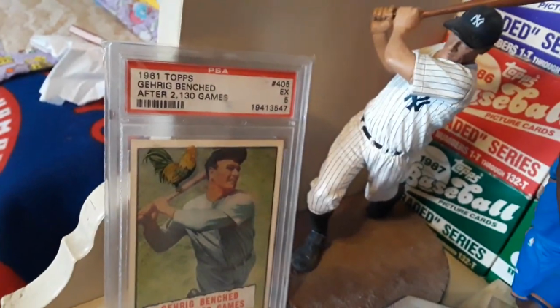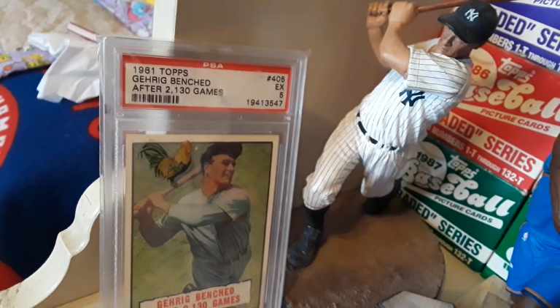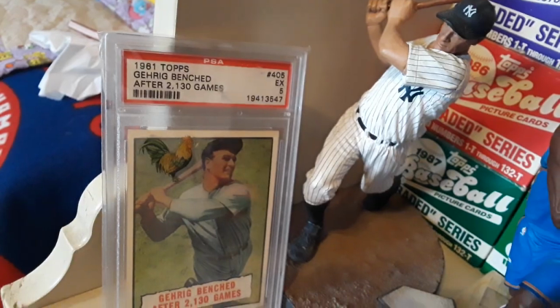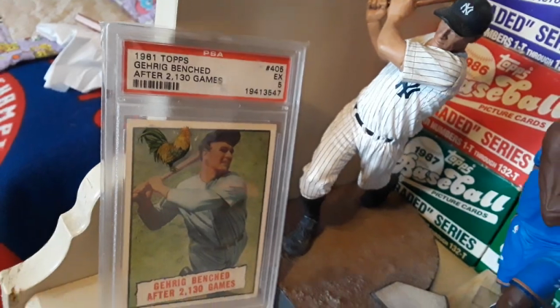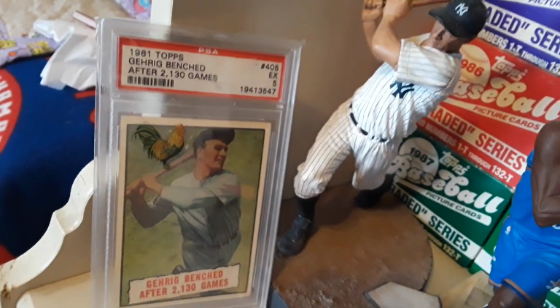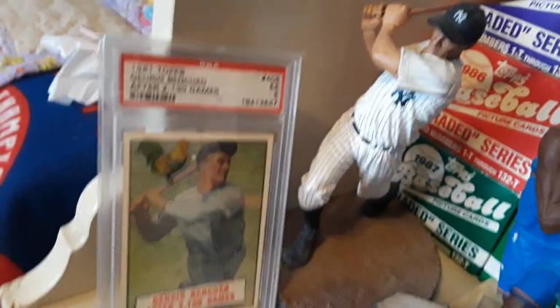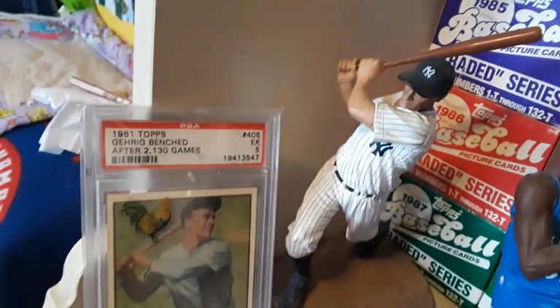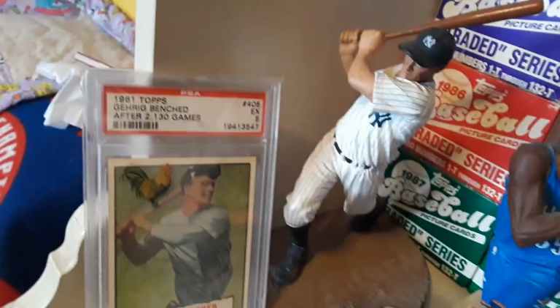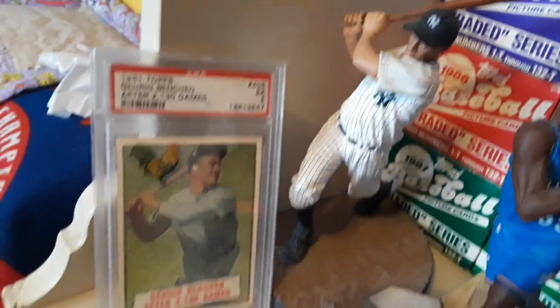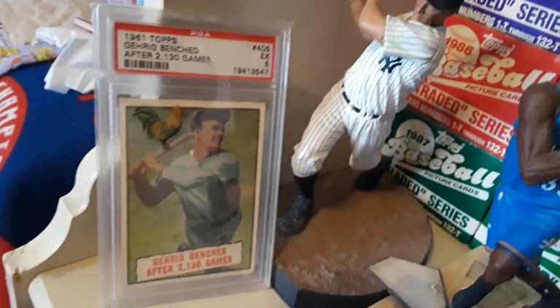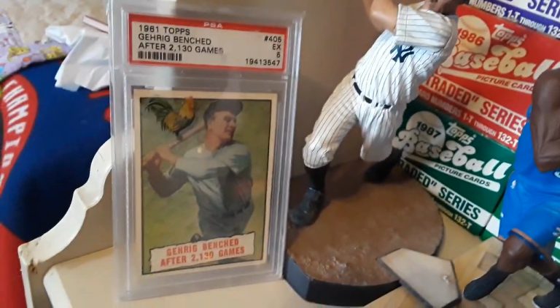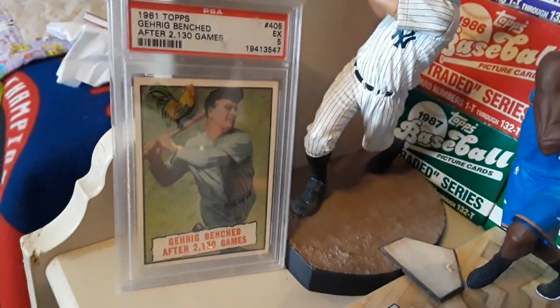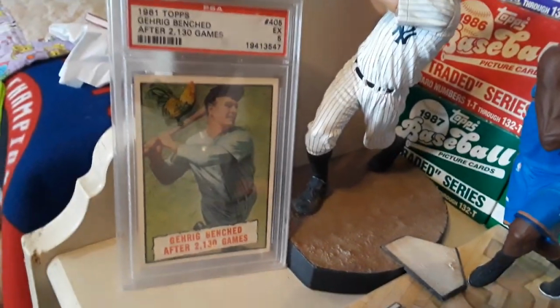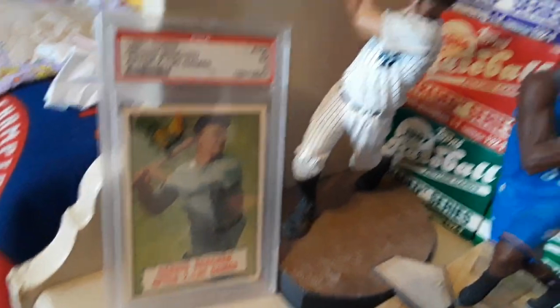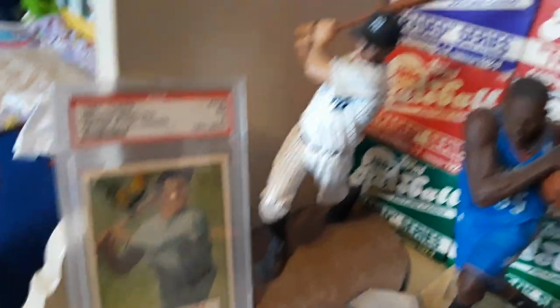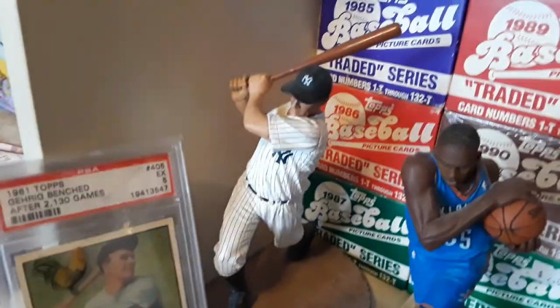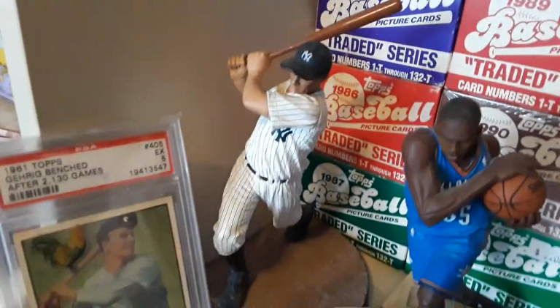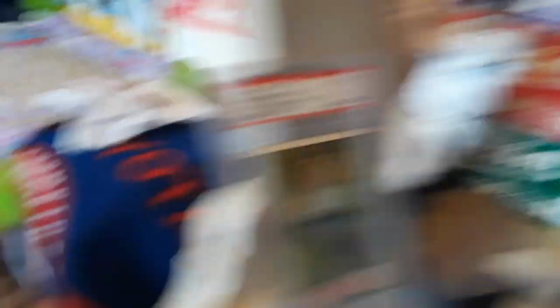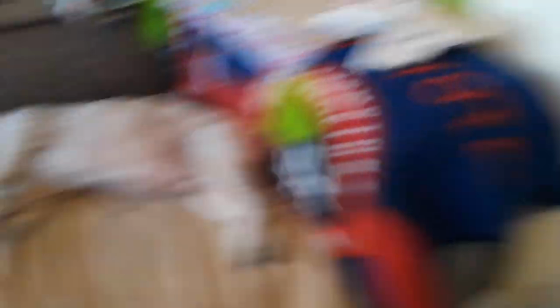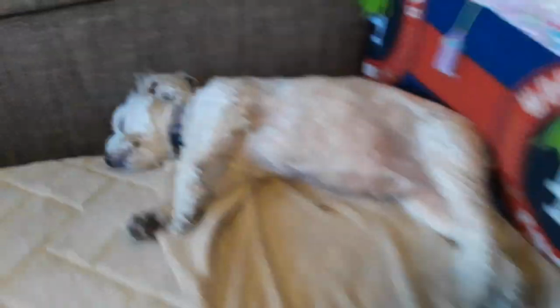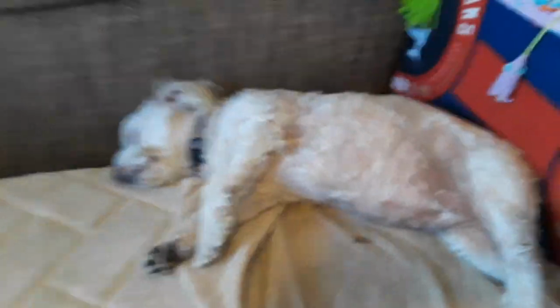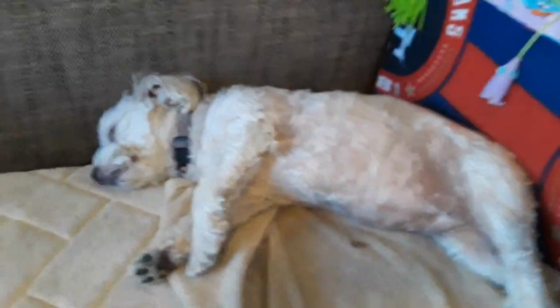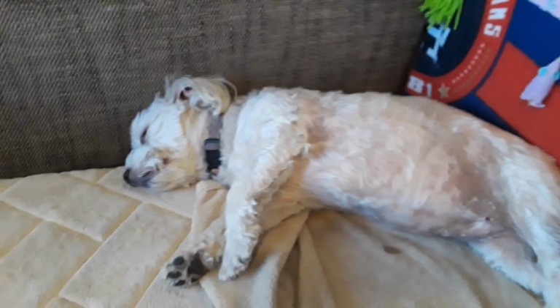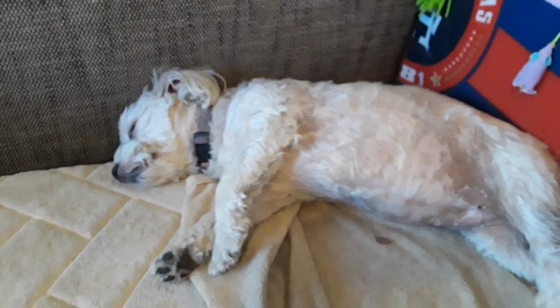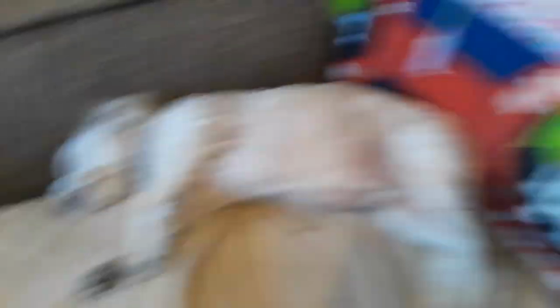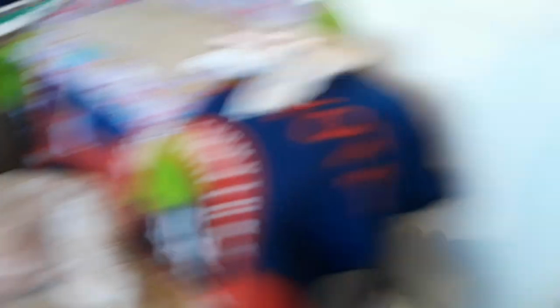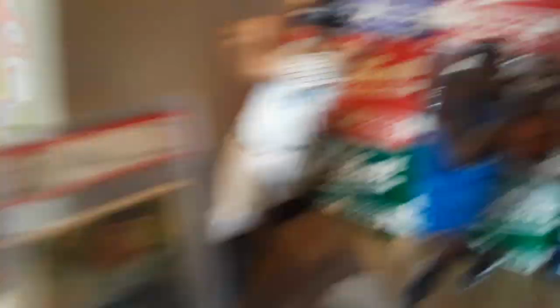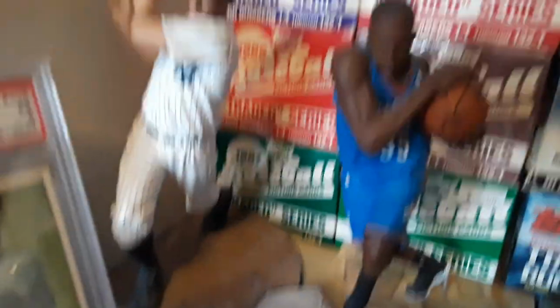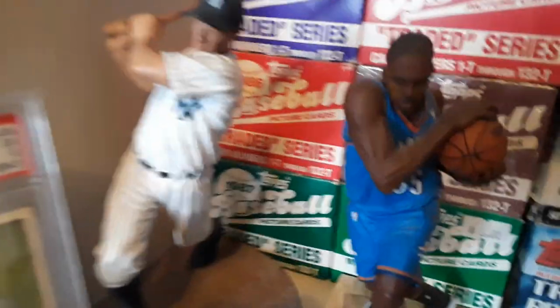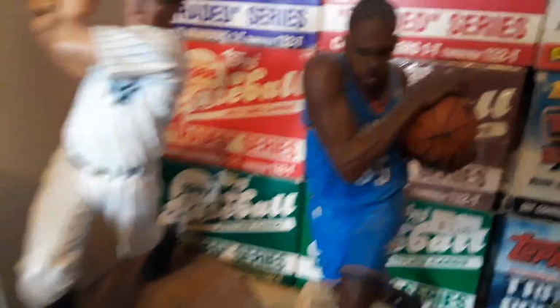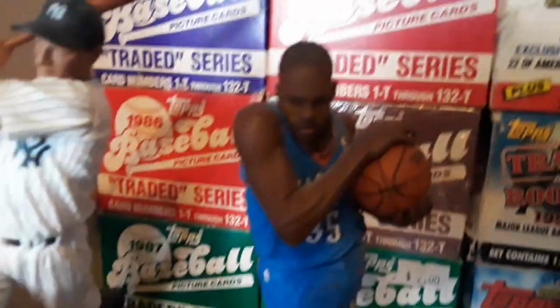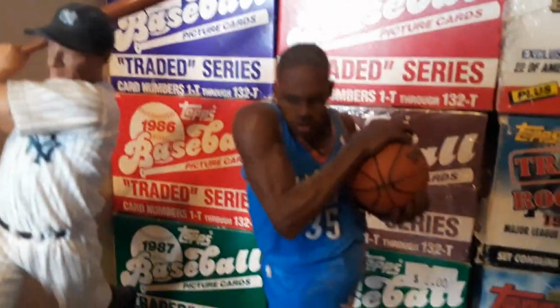Starting off with this 1961 Topps Lou Gehrig — when Gehrig benches himself. That's a figurine, and there's my dog Lumpy being lazy. She's not dead.